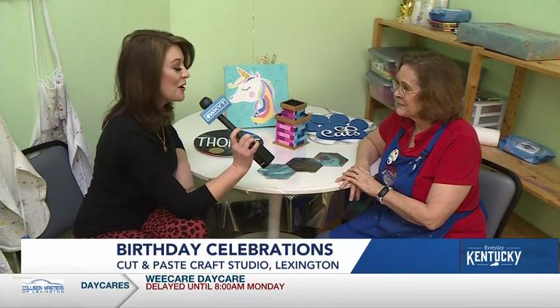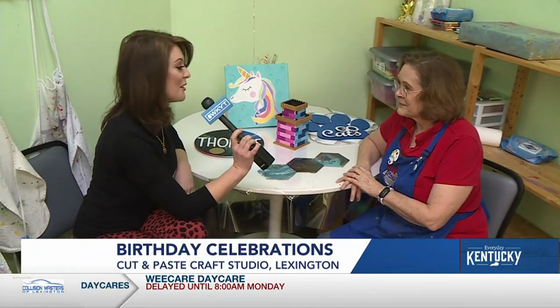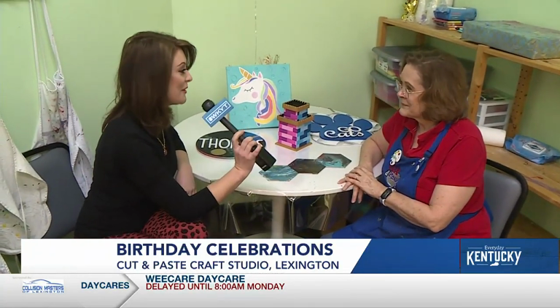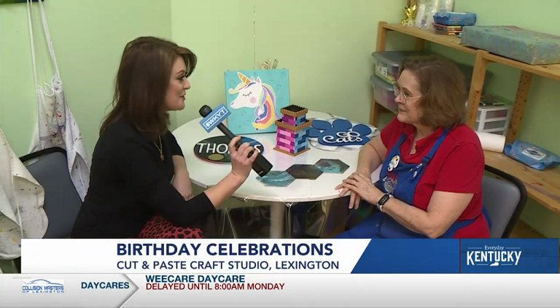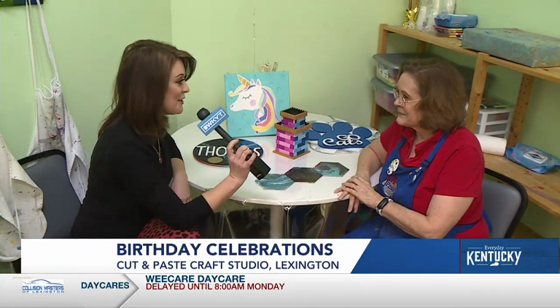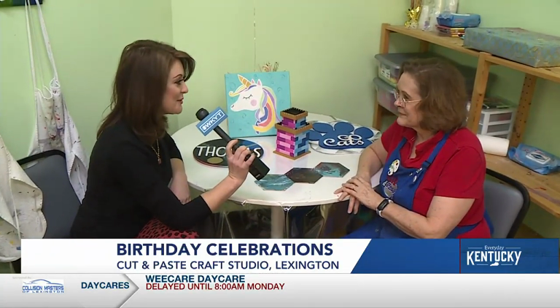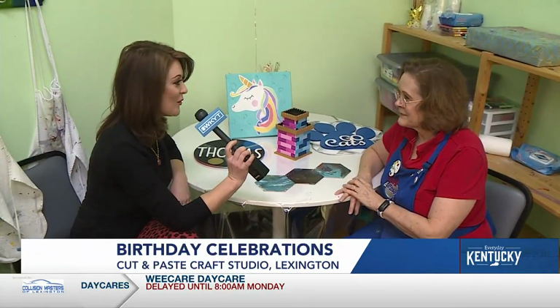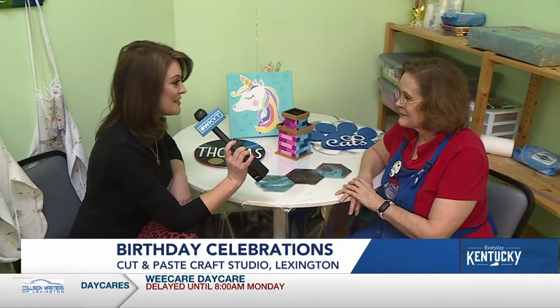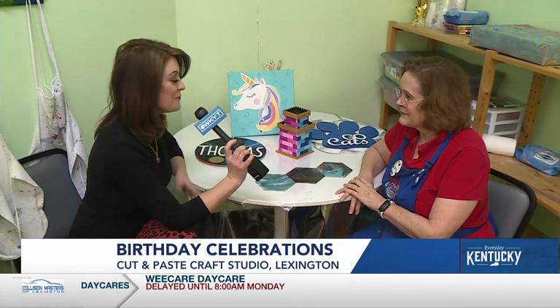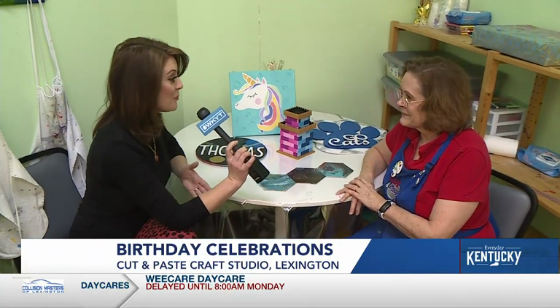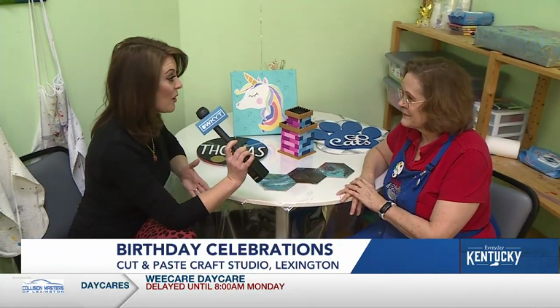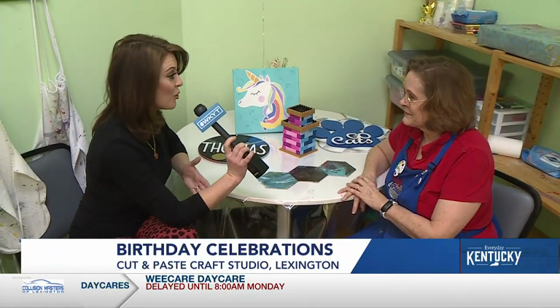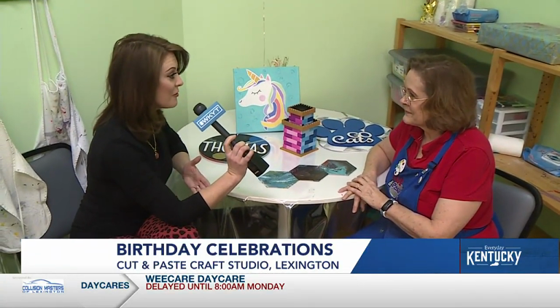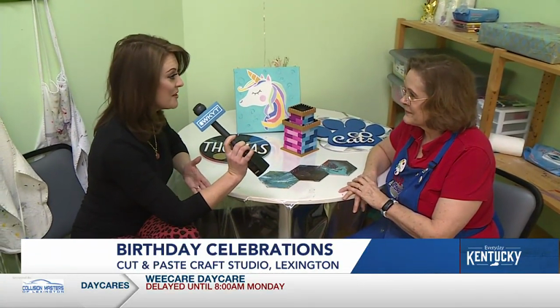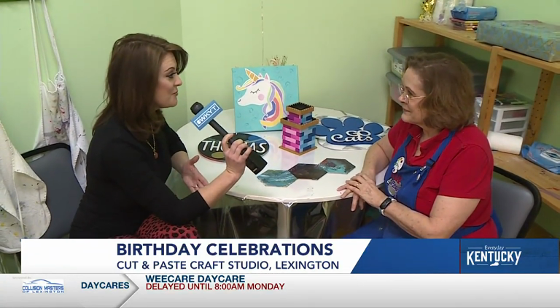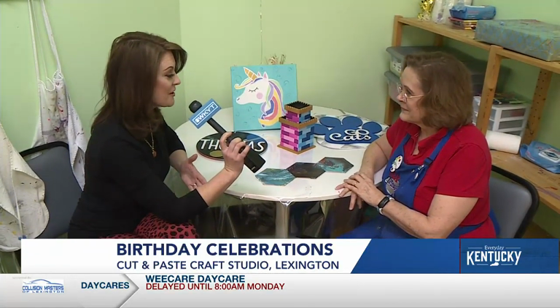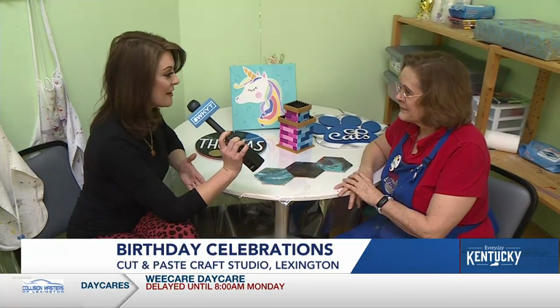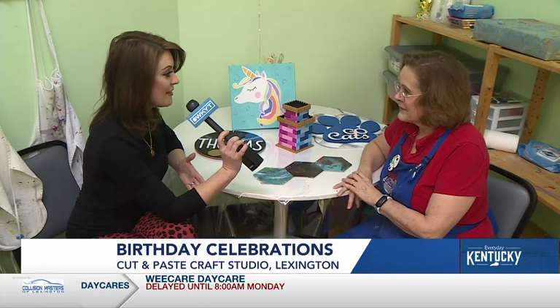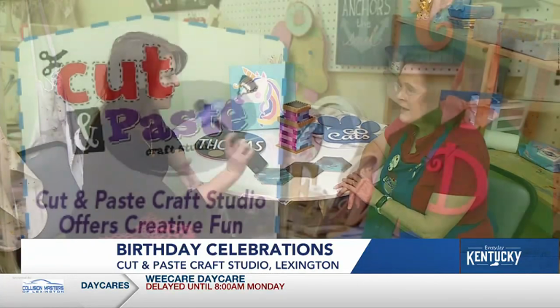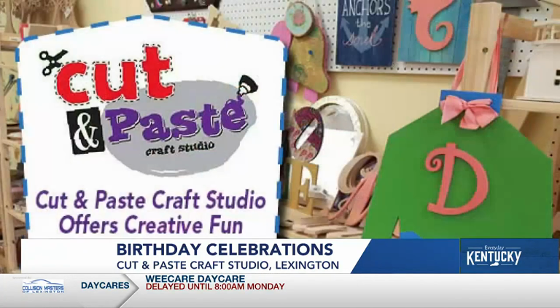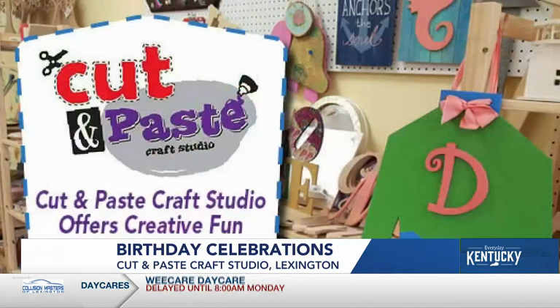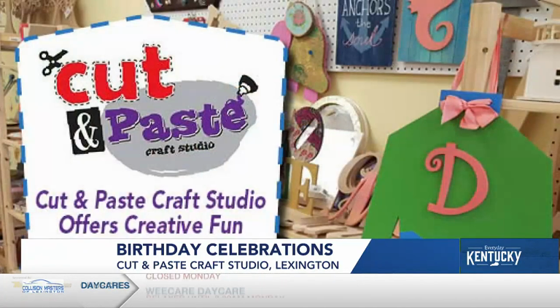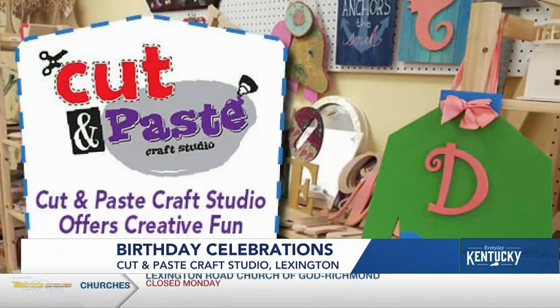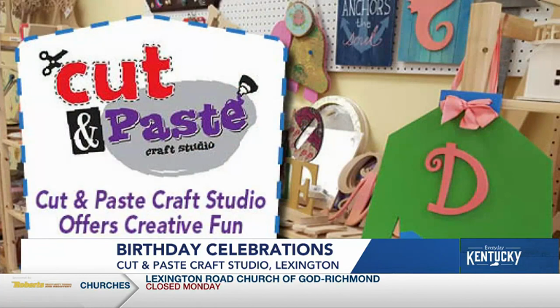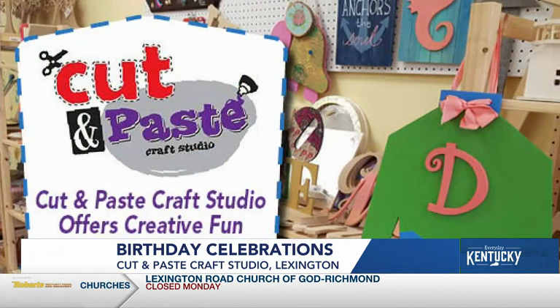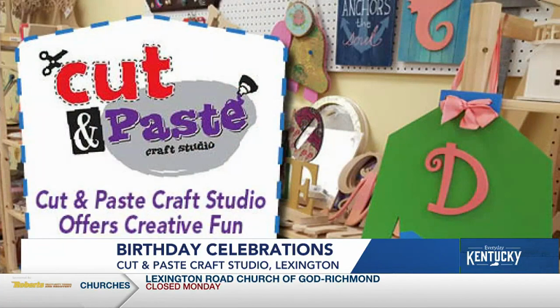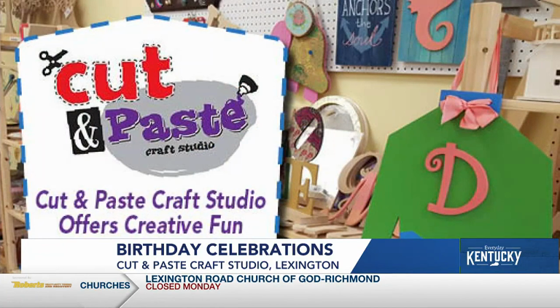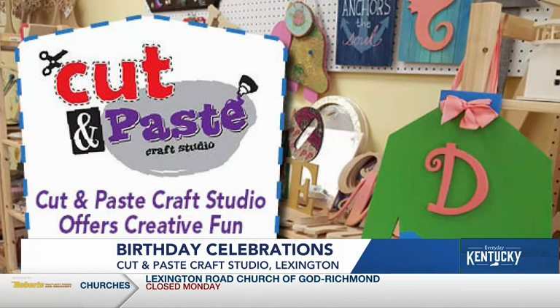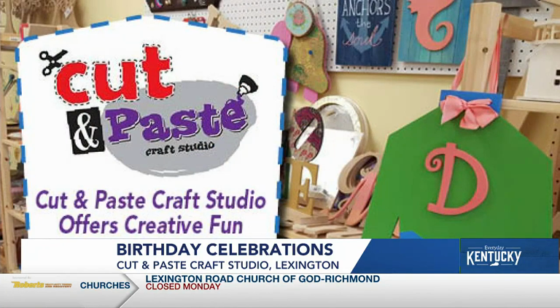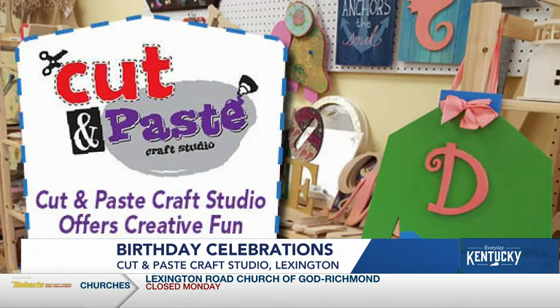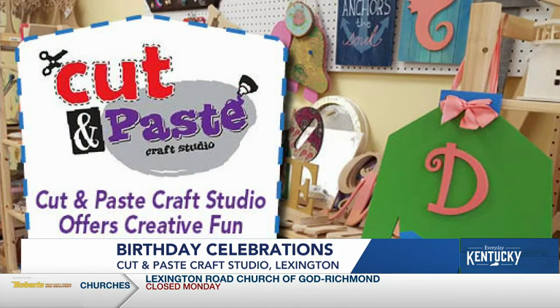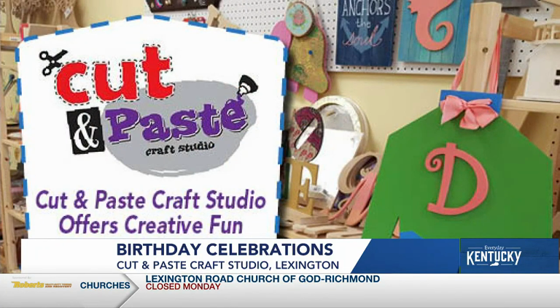Lori, we appreciate you as always. If people want more information, where do they get that? CutandPasteCraftStudio.com